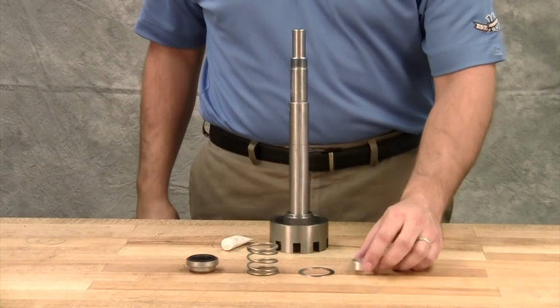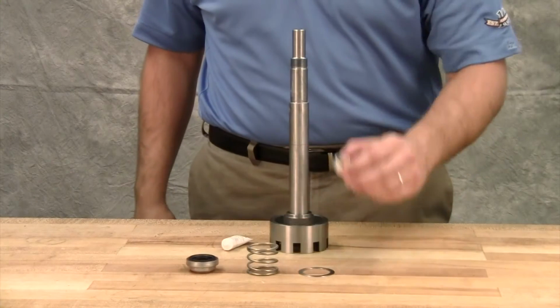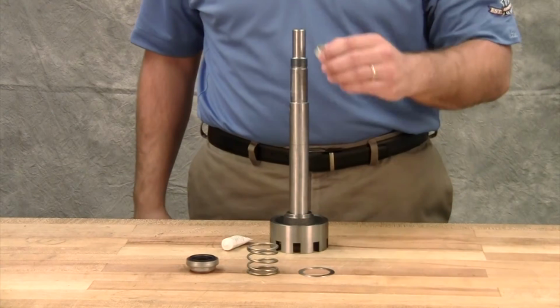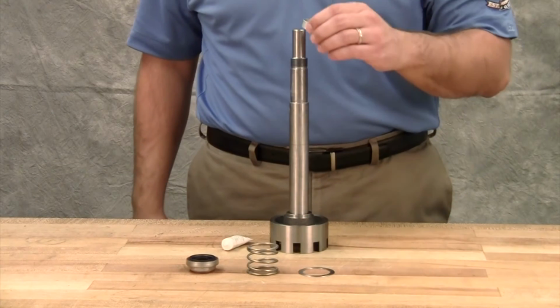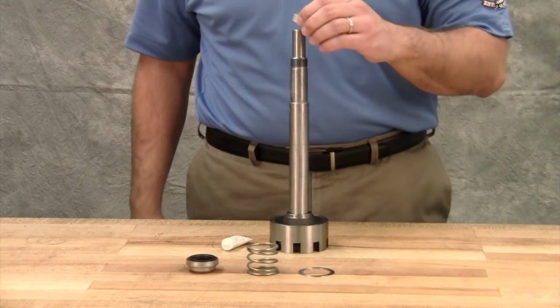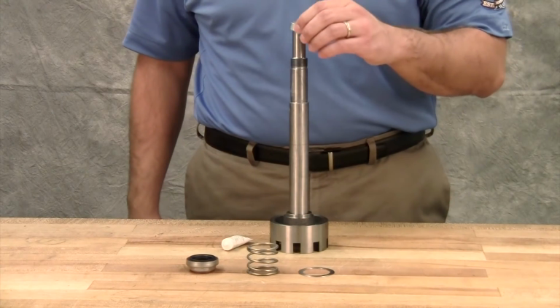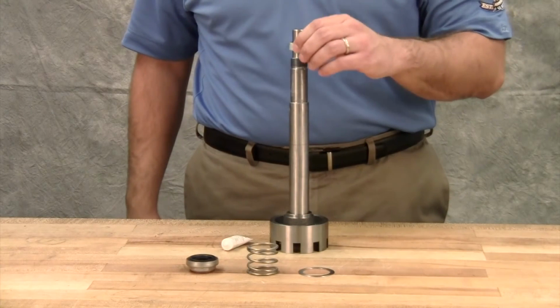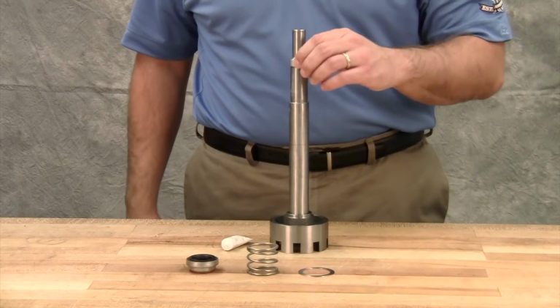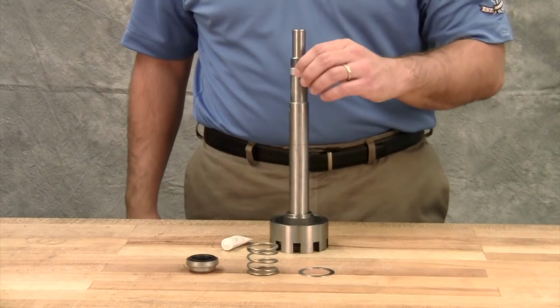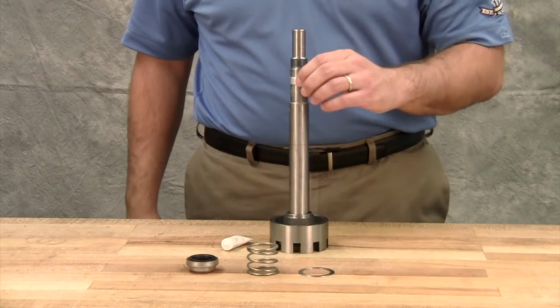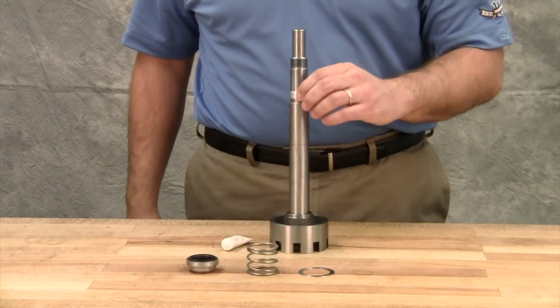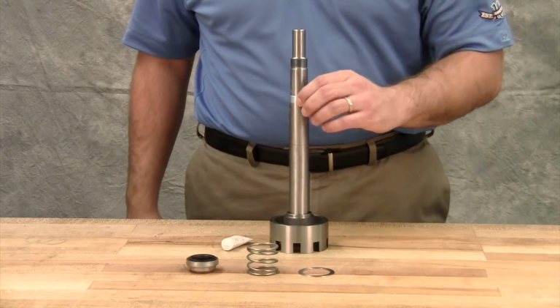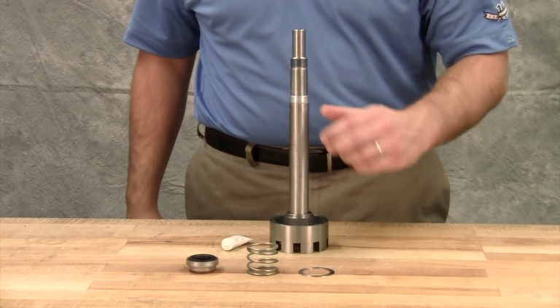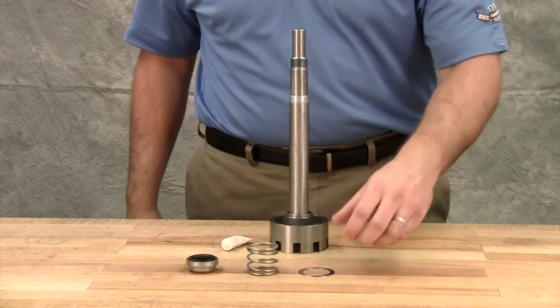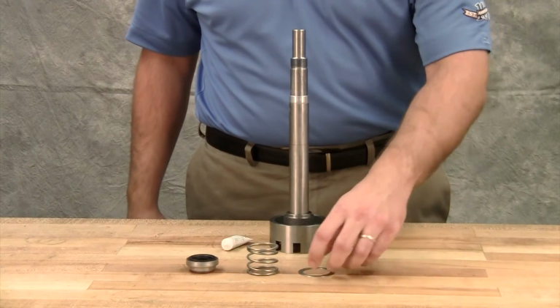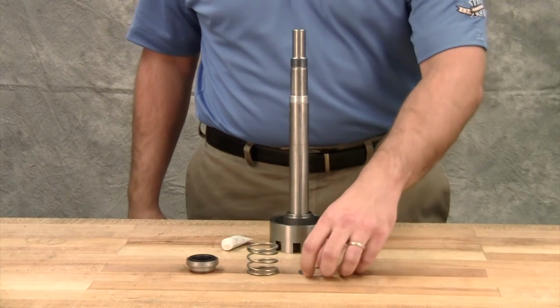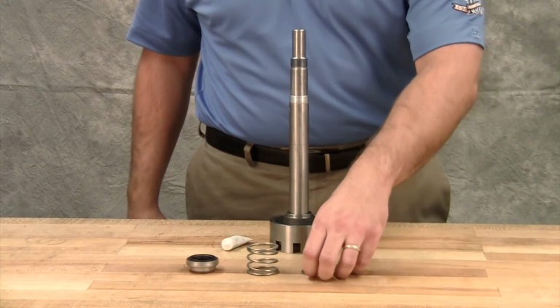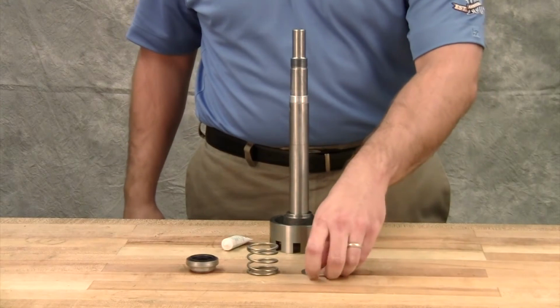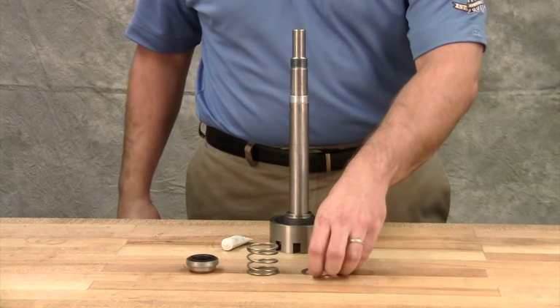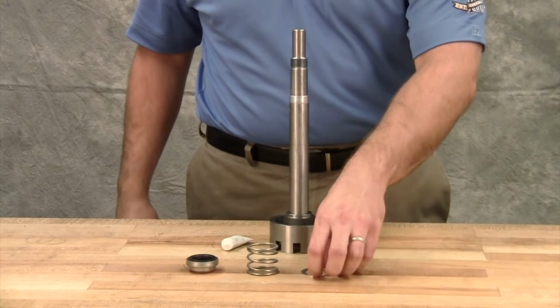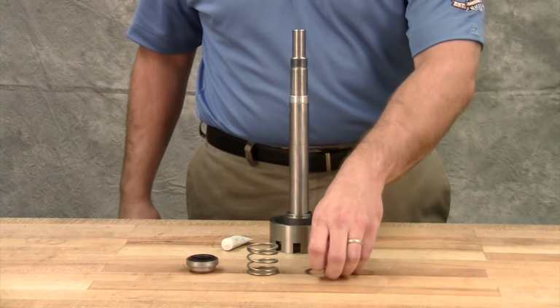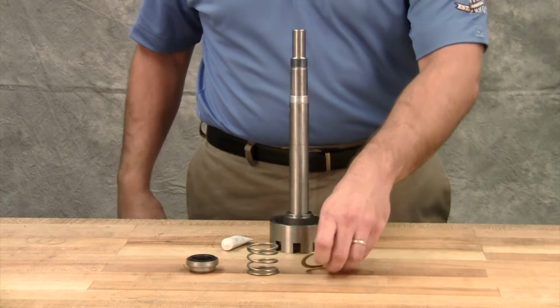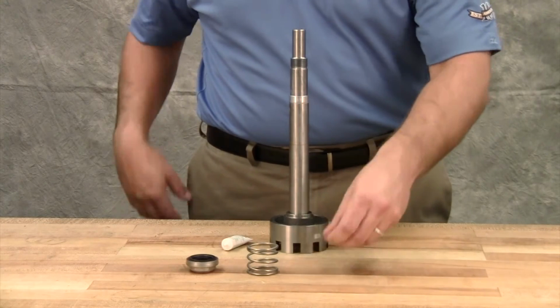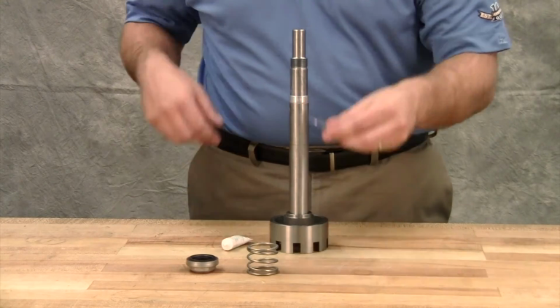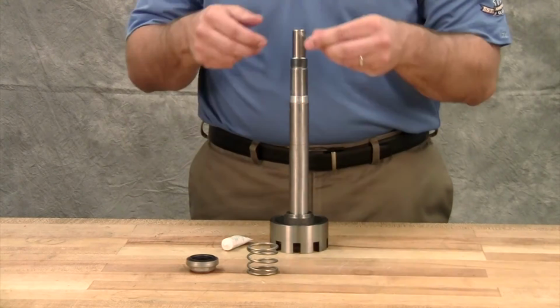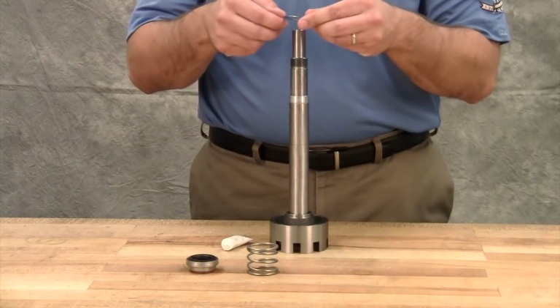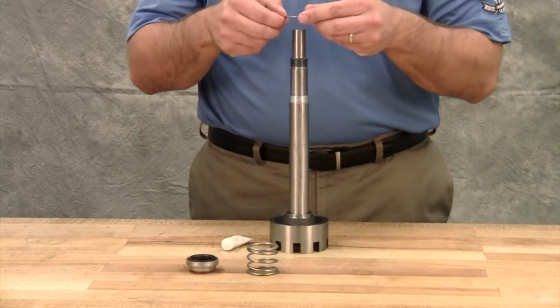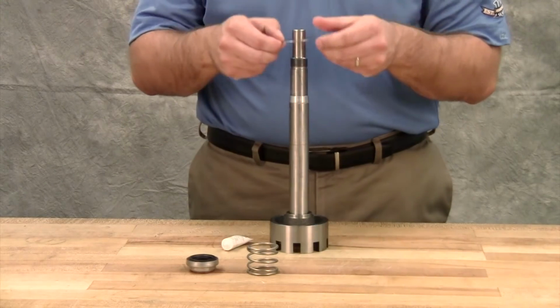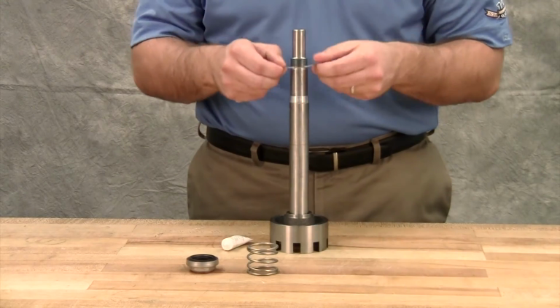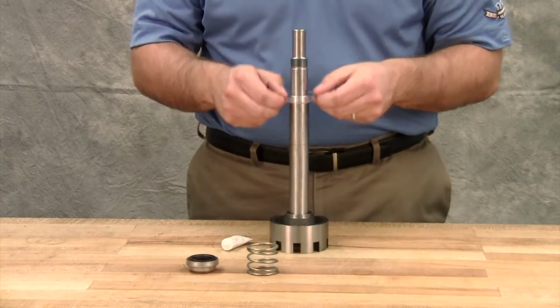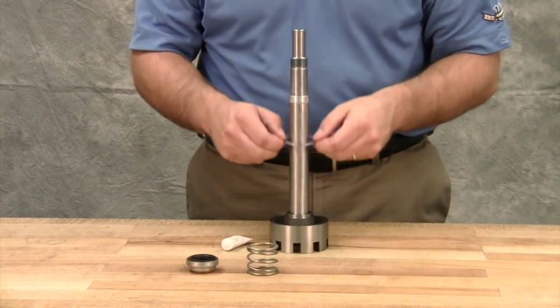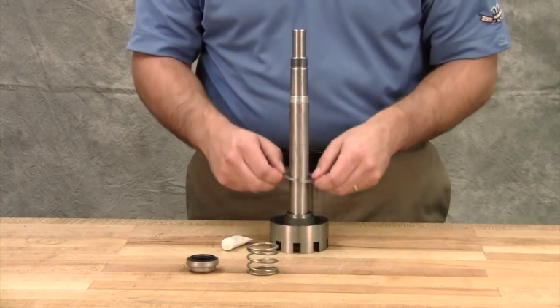Place the tapered installation sleeve on the shaft. Install the washer and spray.